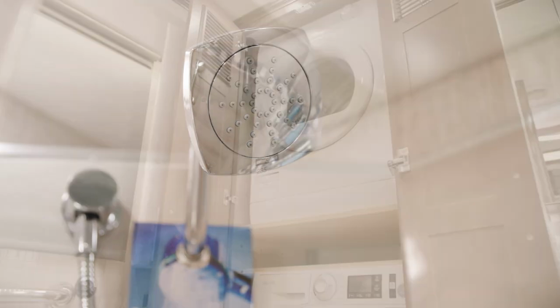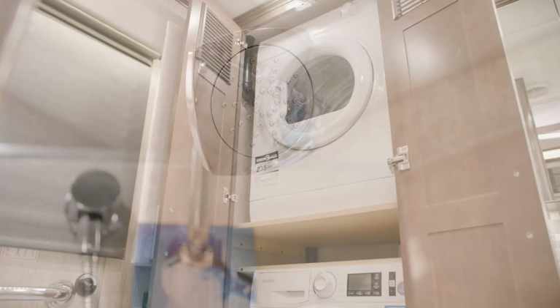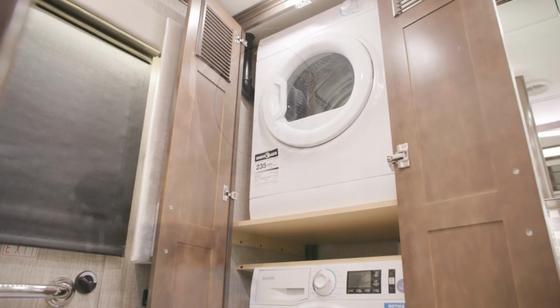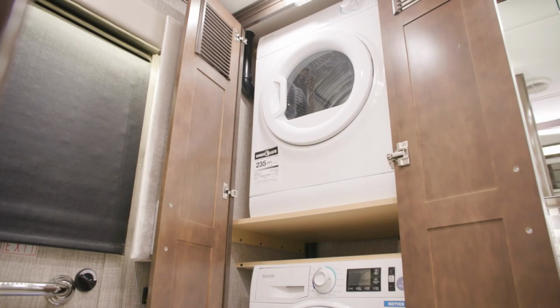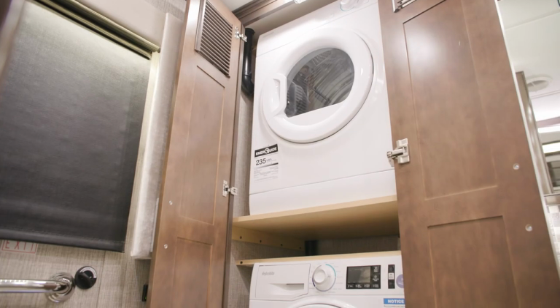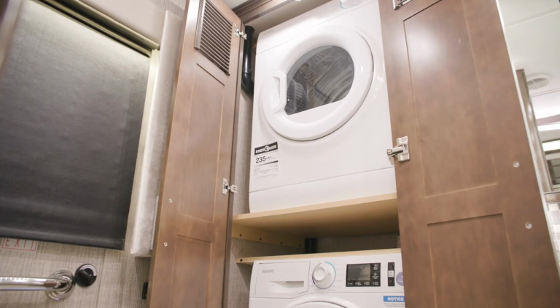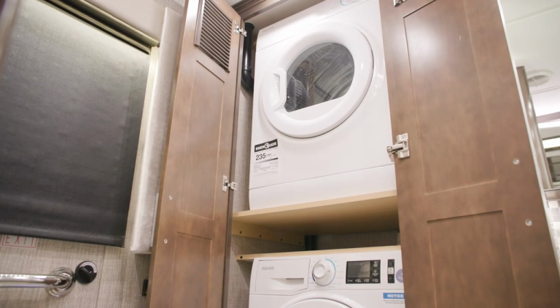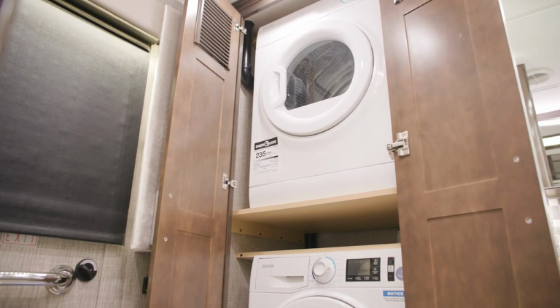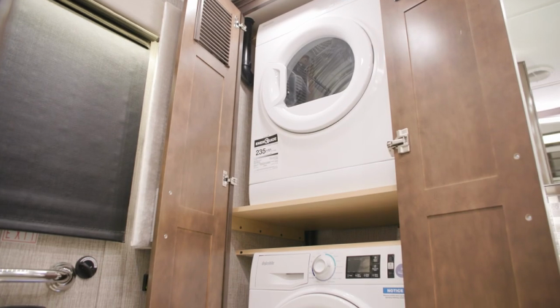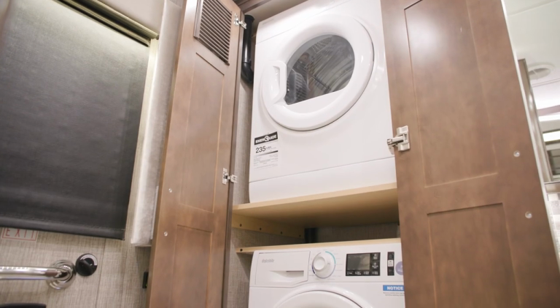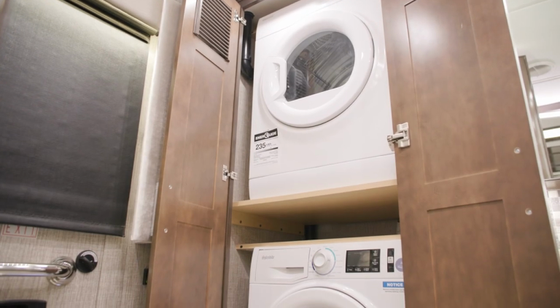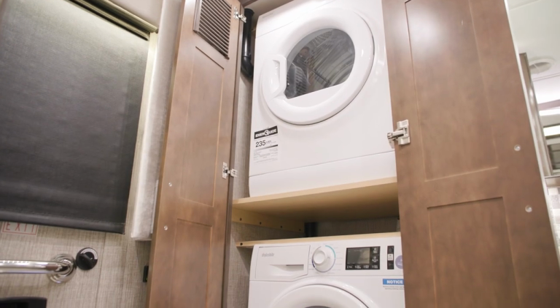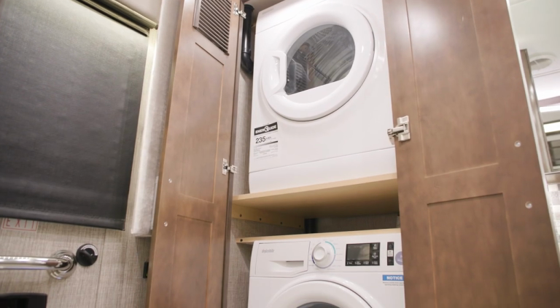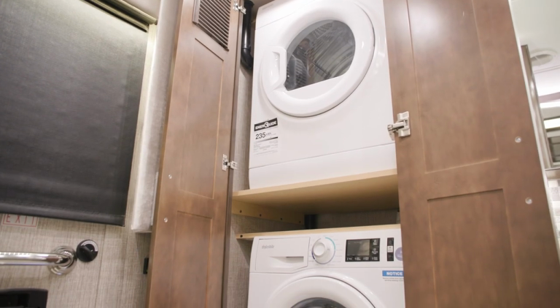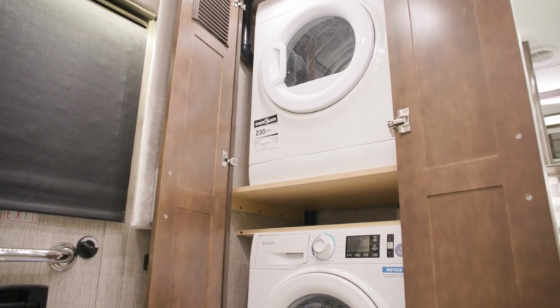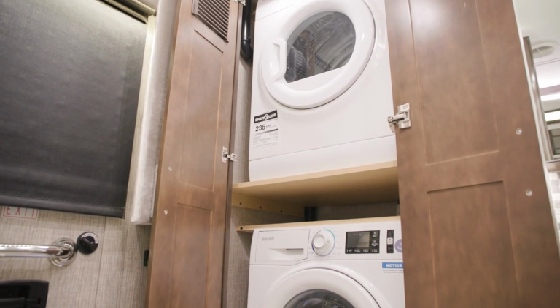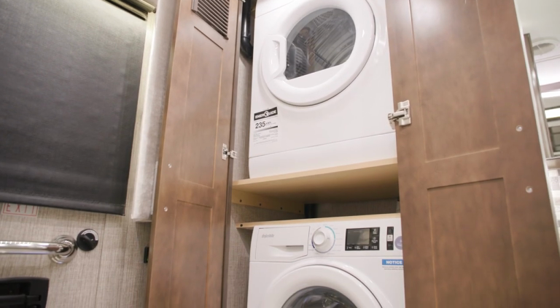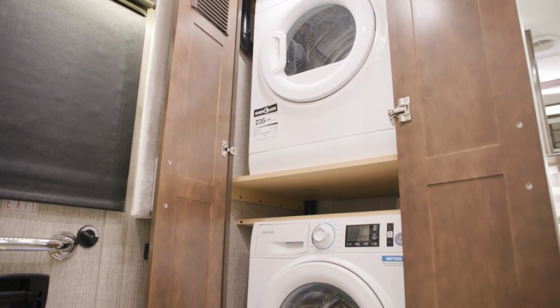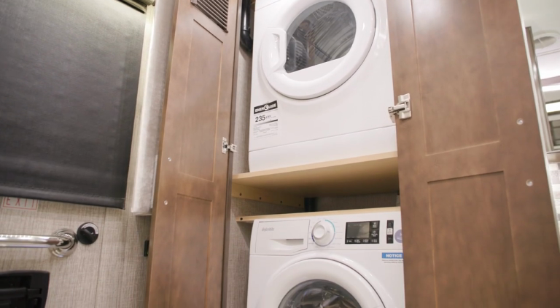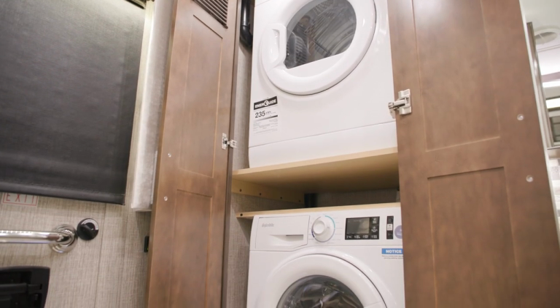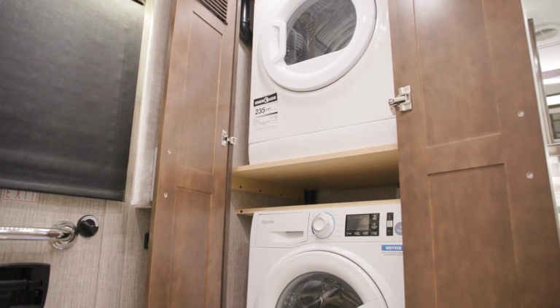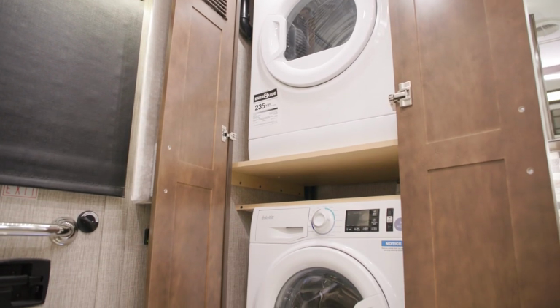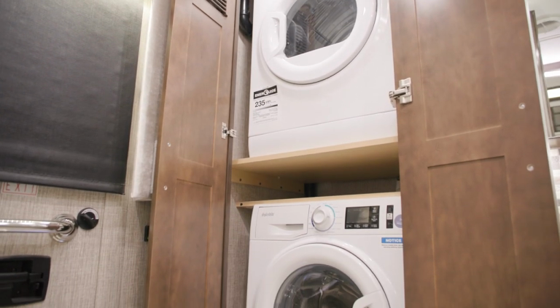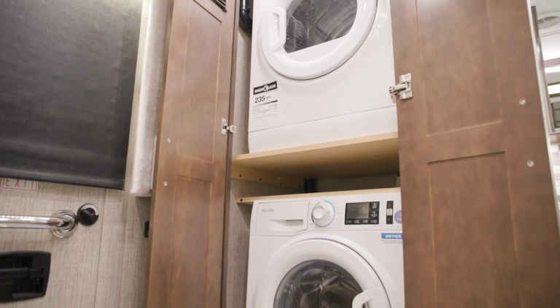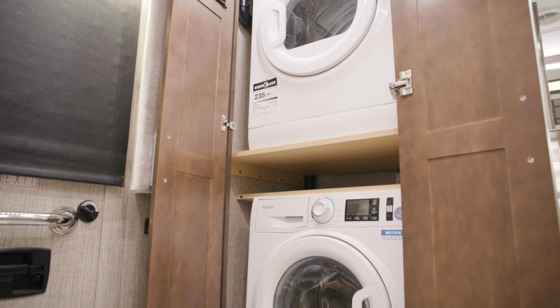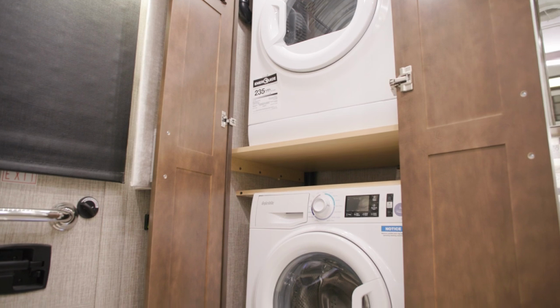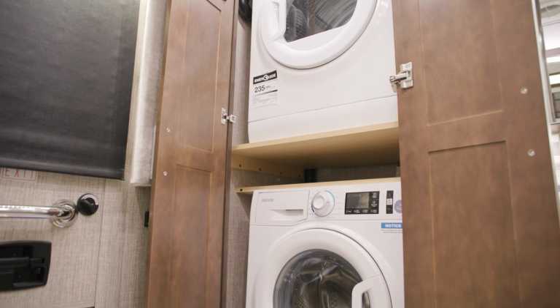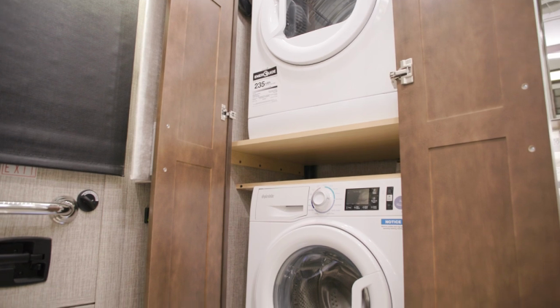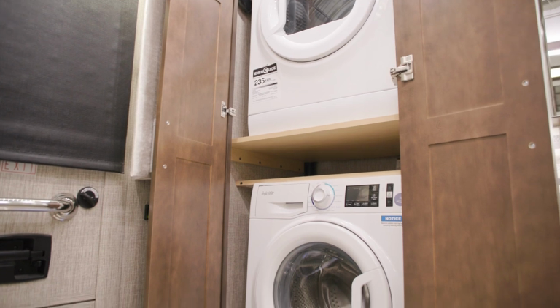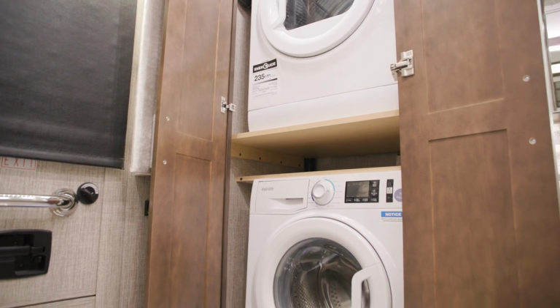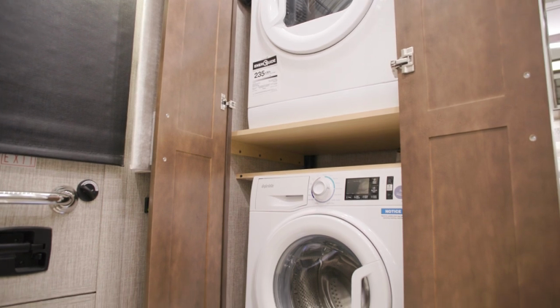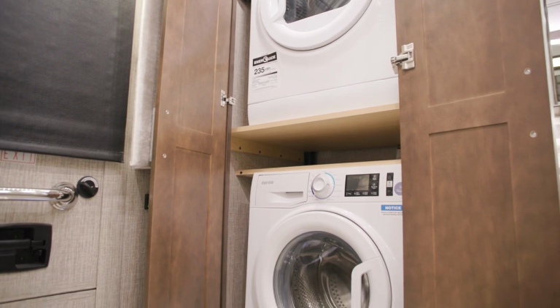Finally, the bathroom includes a laundry station with a standard two-piece Splendide washer and dryer.